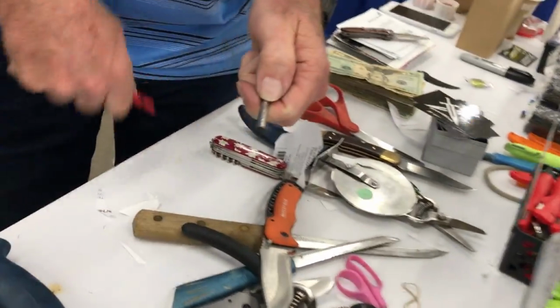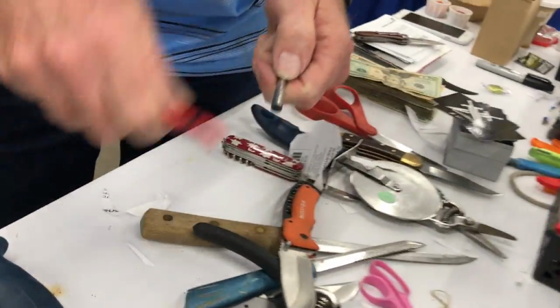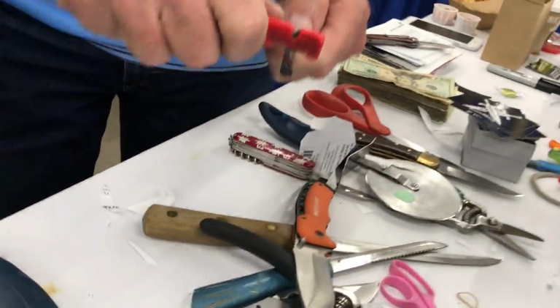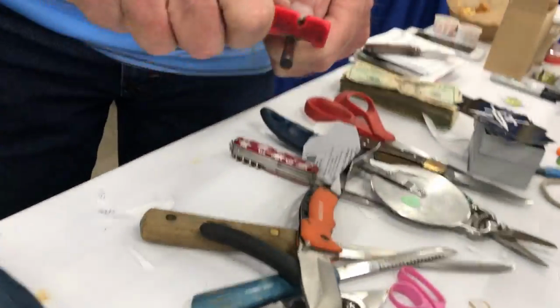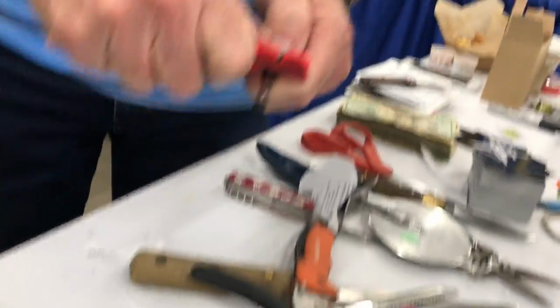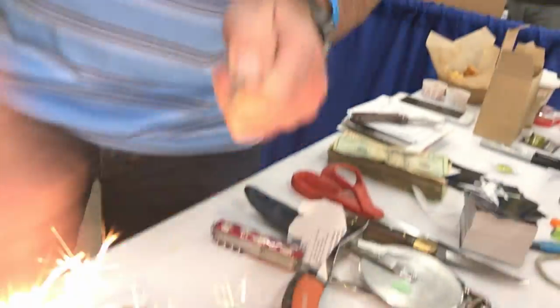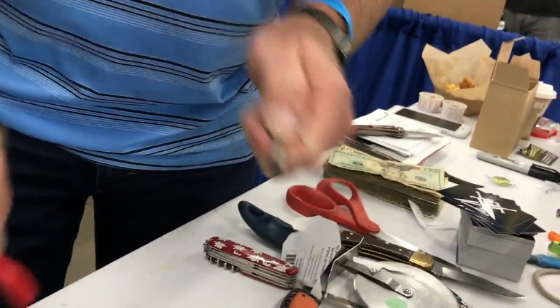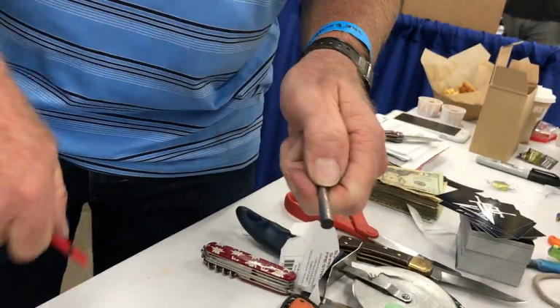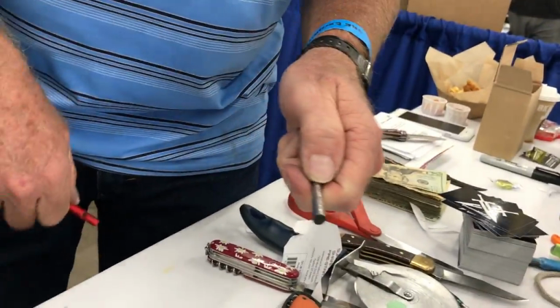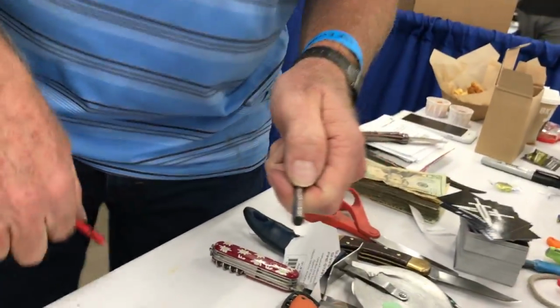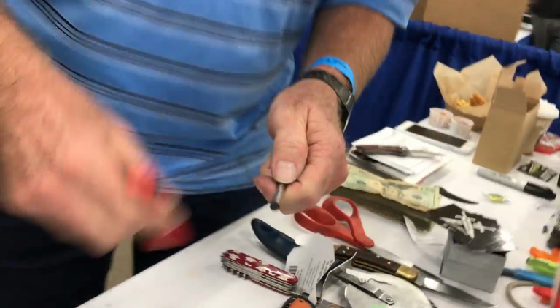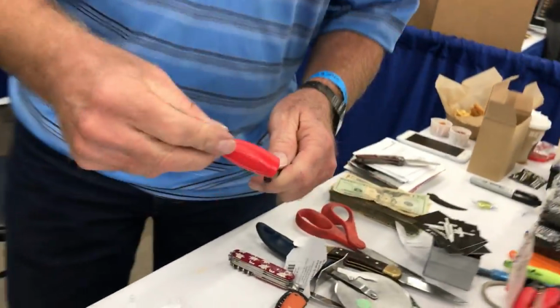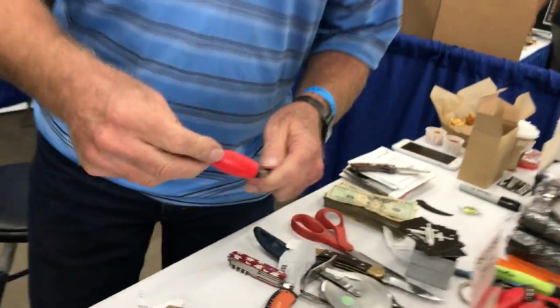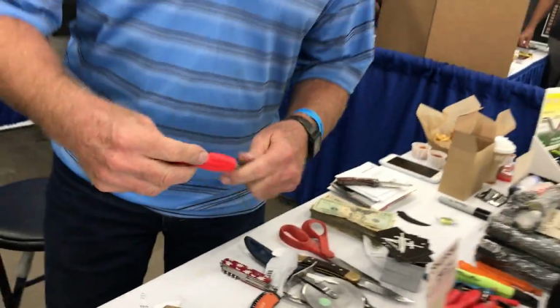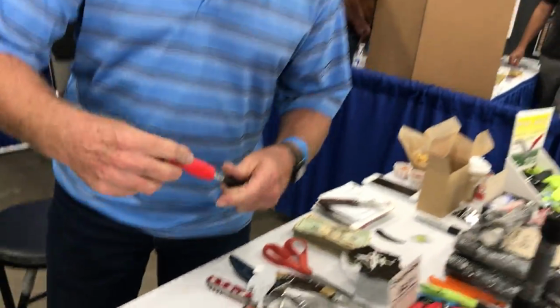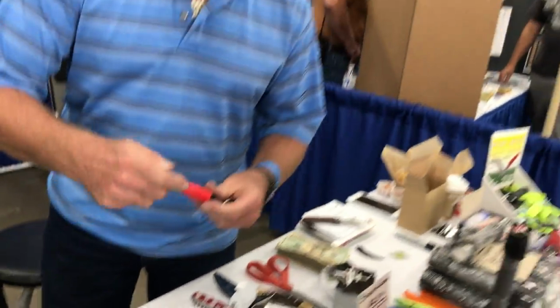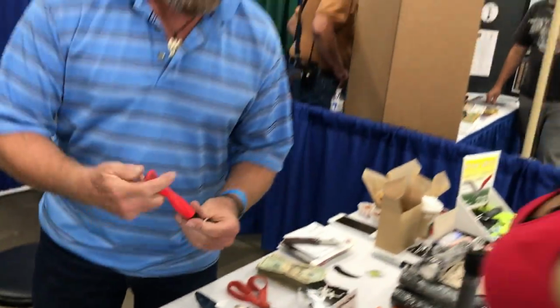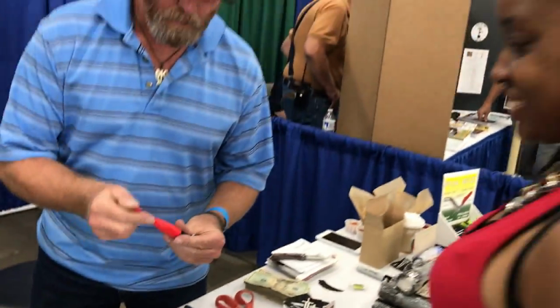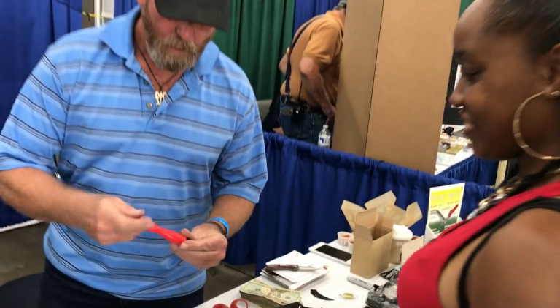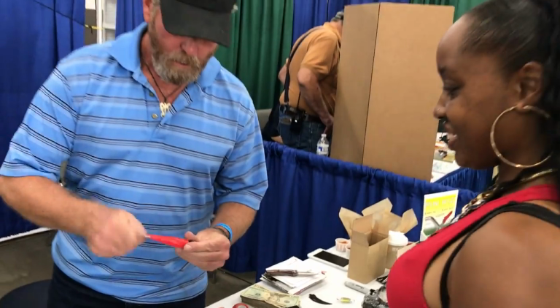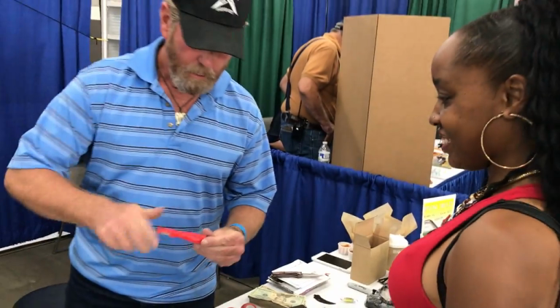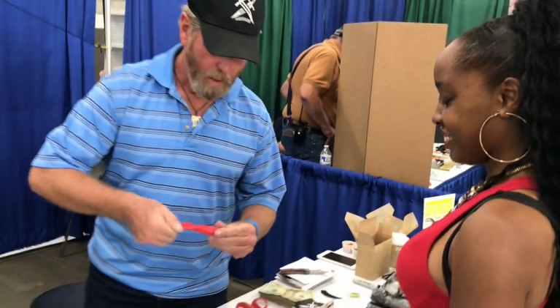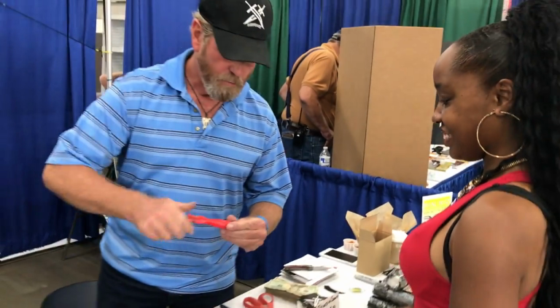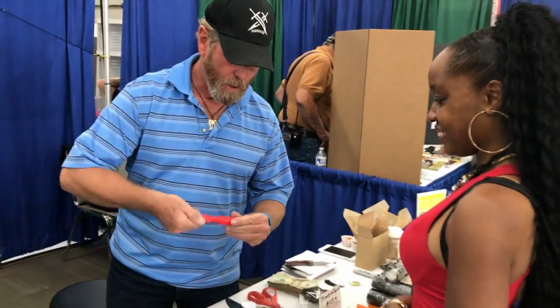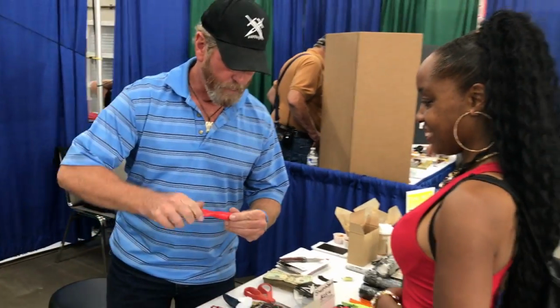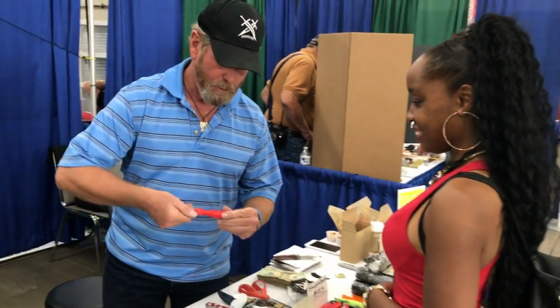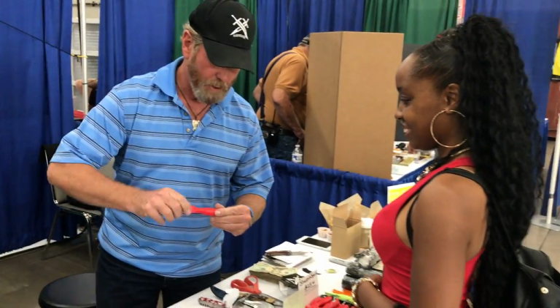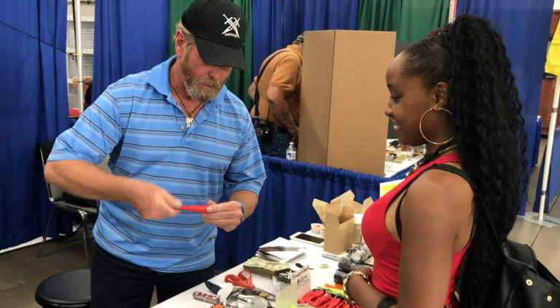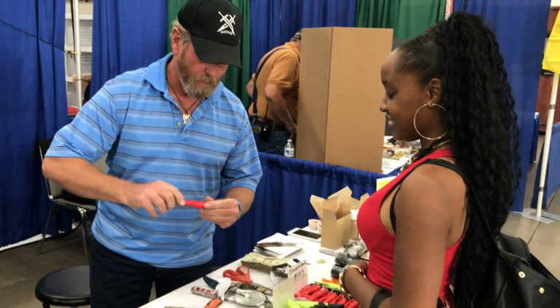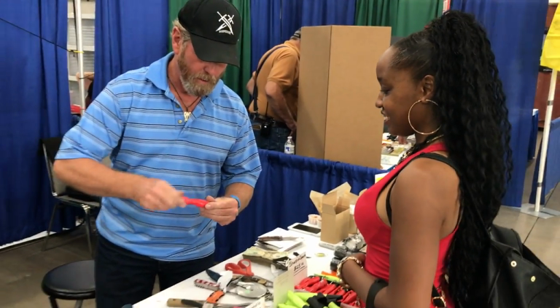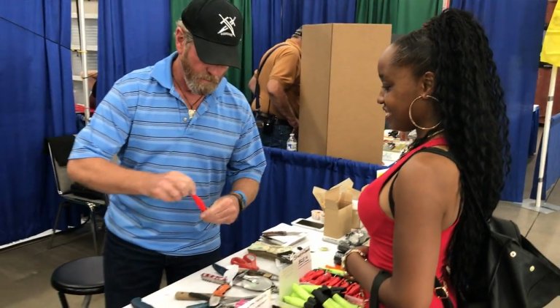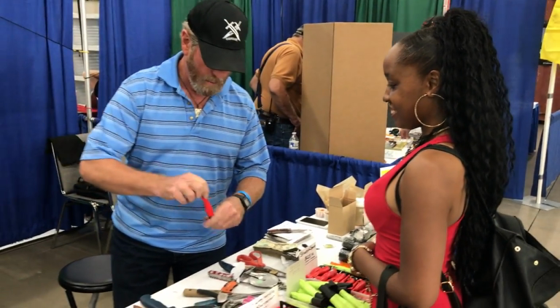It's a fire starter too? Yeah, you got a fire starter in there too. Knife sharpeners just don't have that.